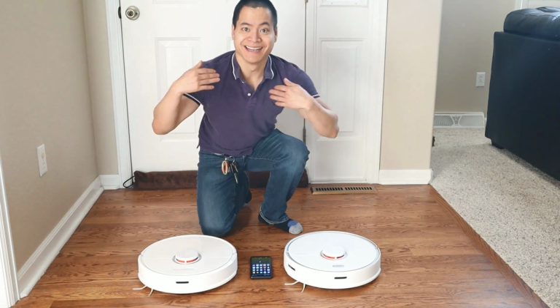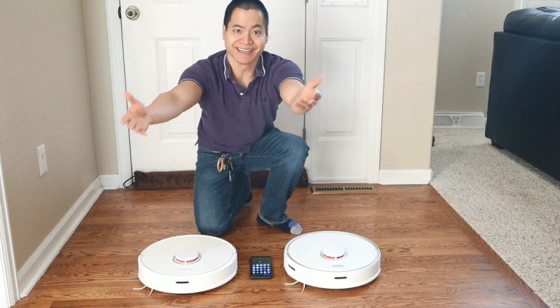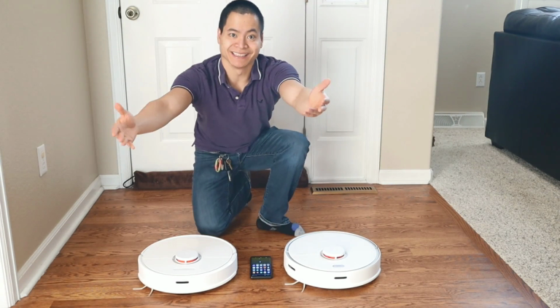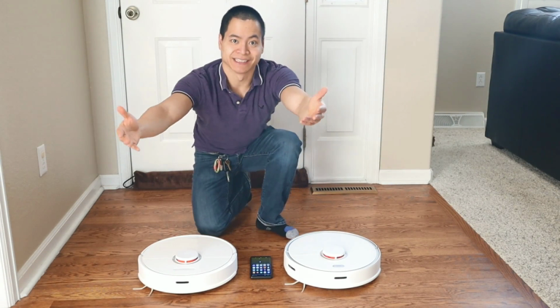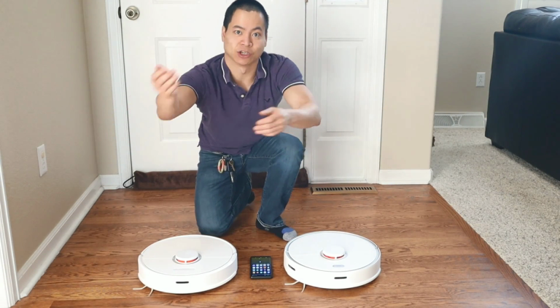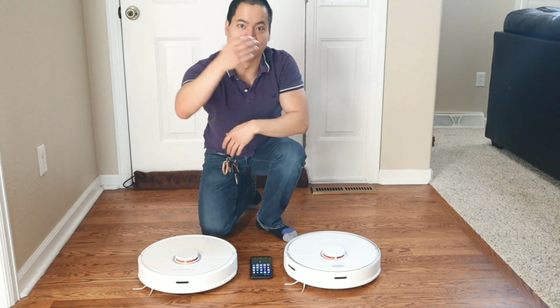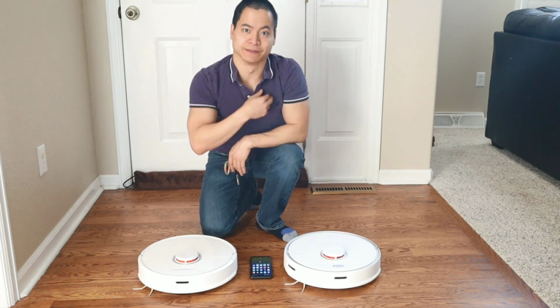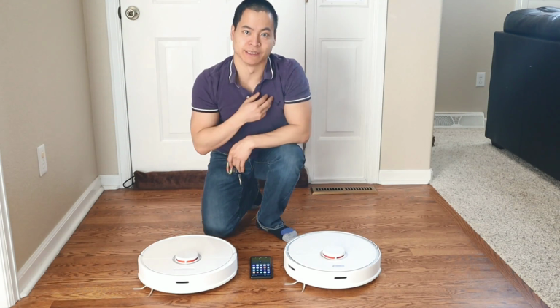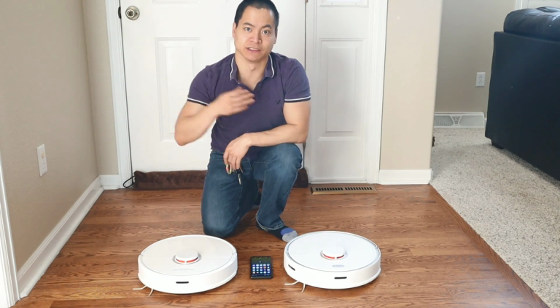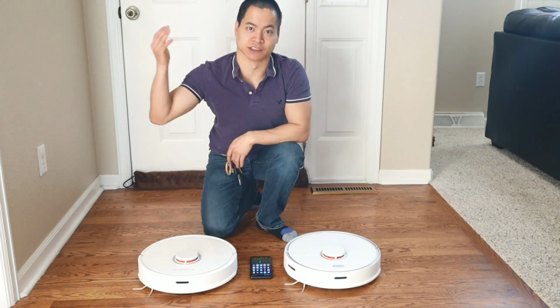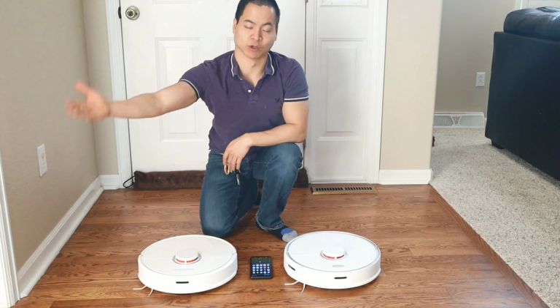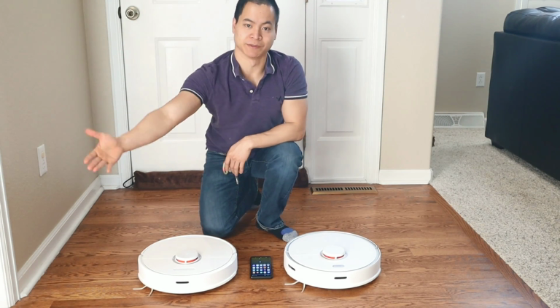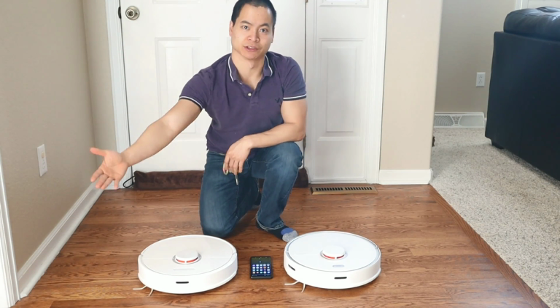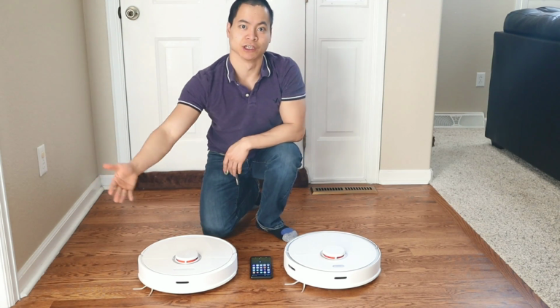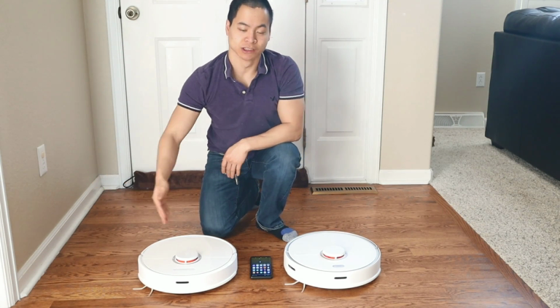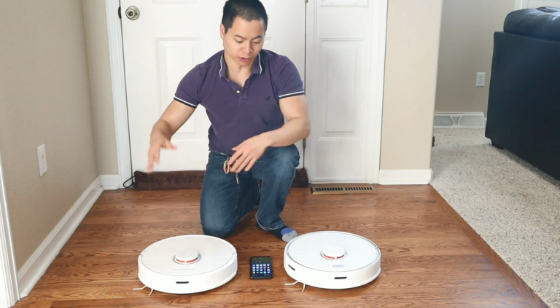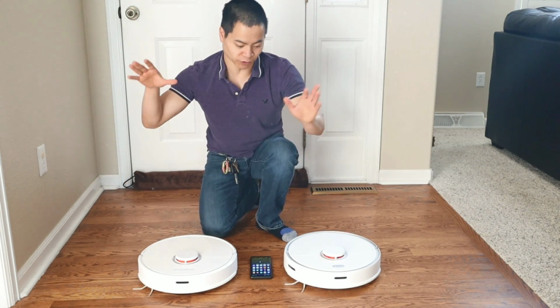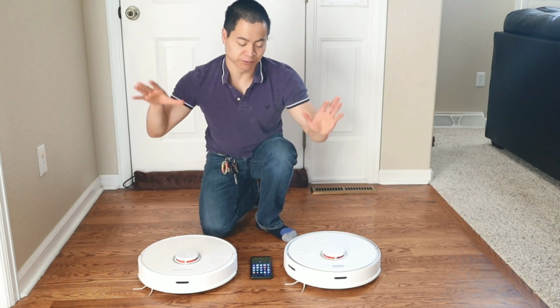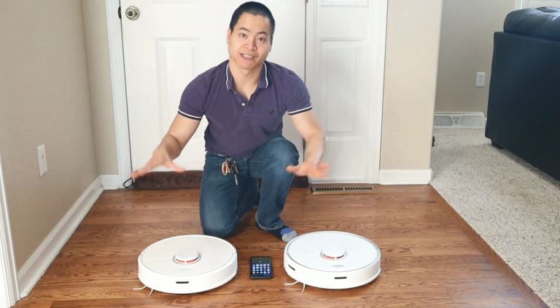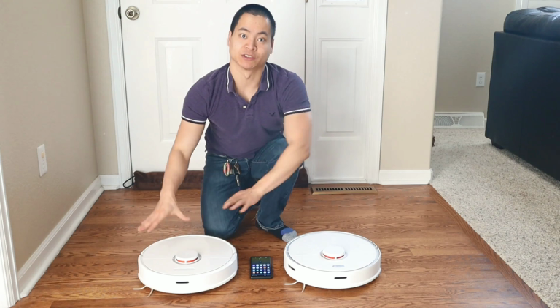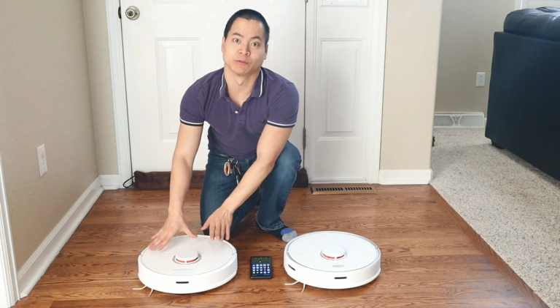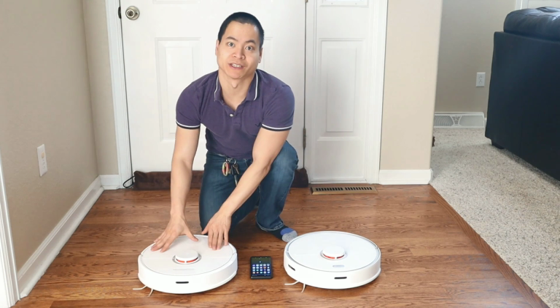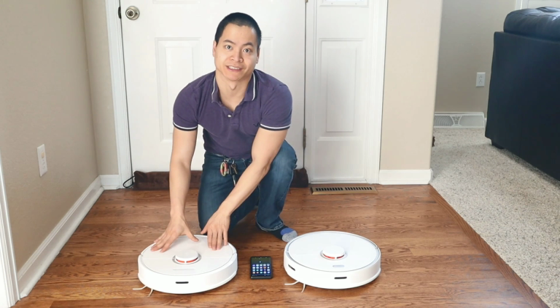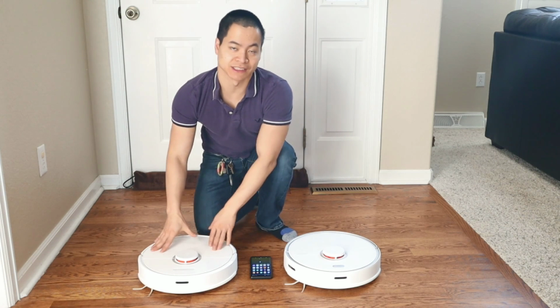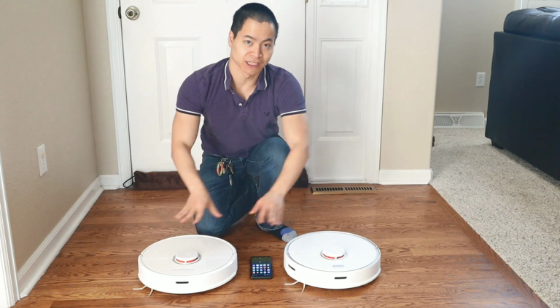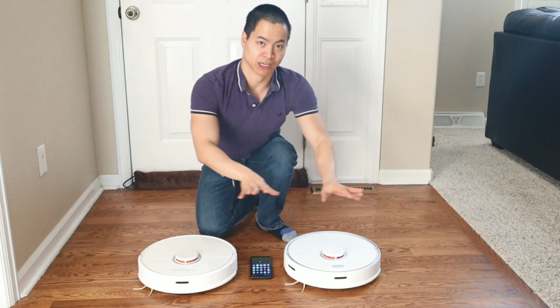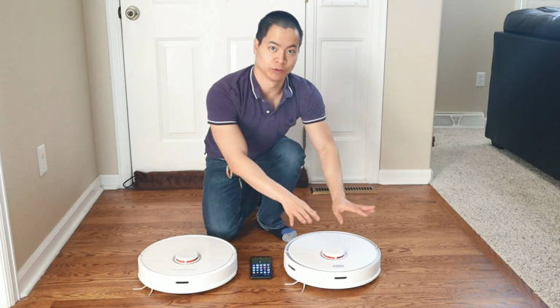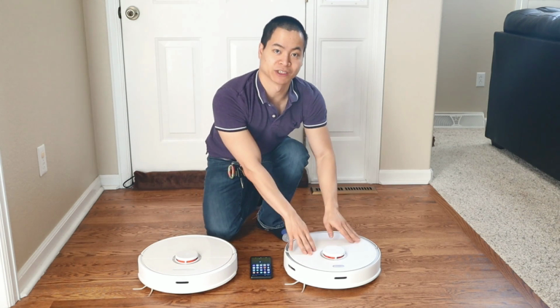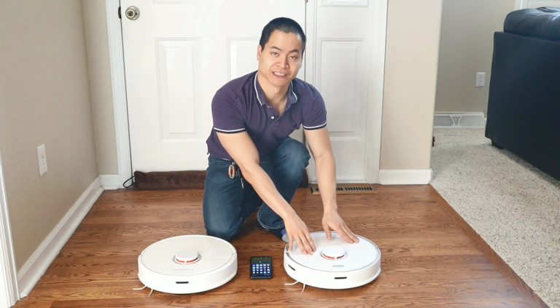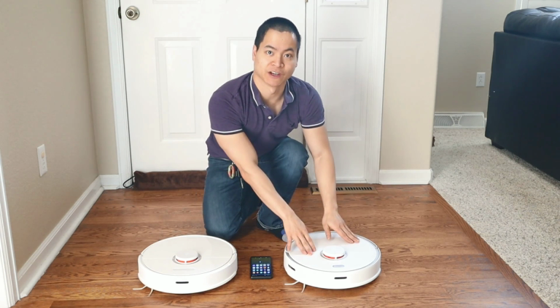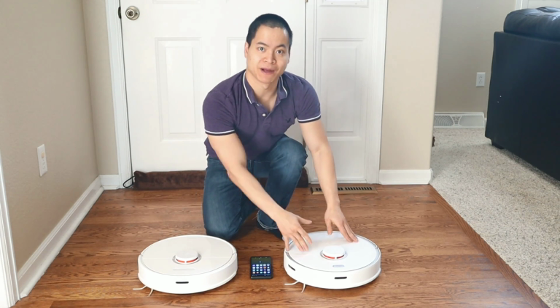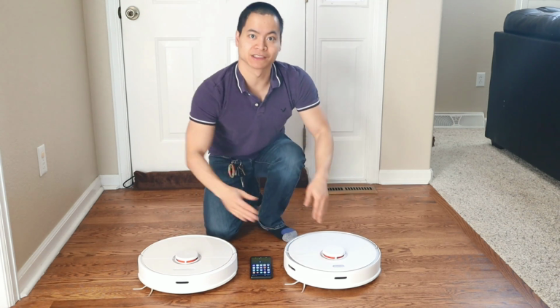Hey guys, how's it going? My name is Nathan and this is RoboMasters. So in front of me I've got the Roborock S6 and the Roborock S5 Max.